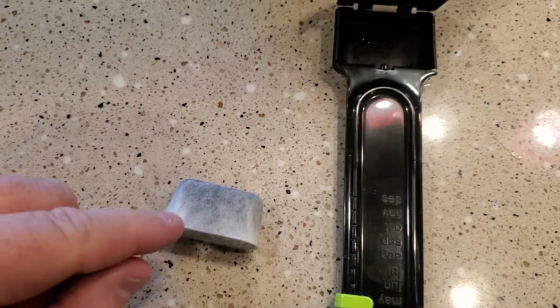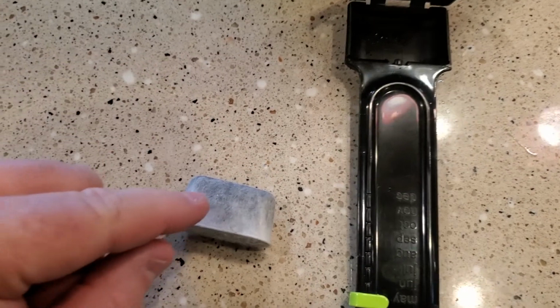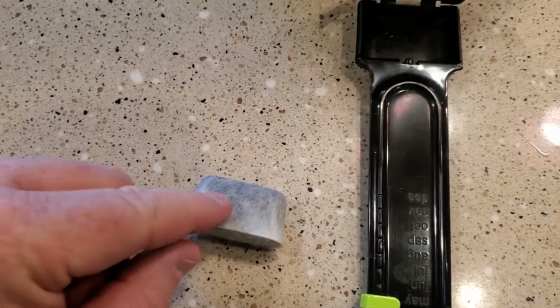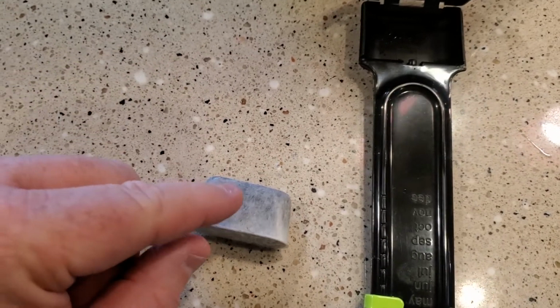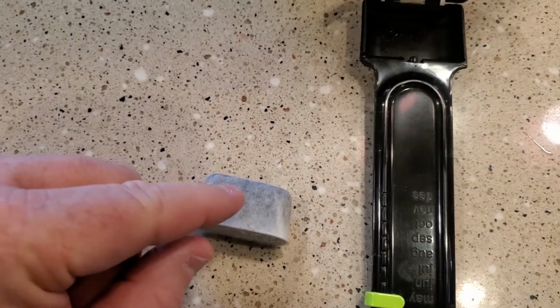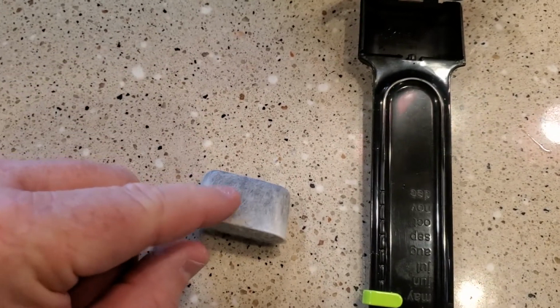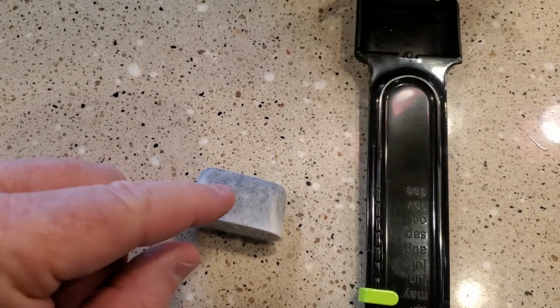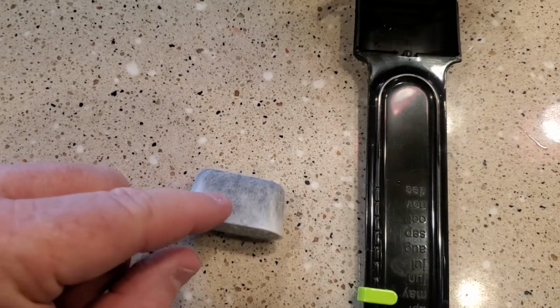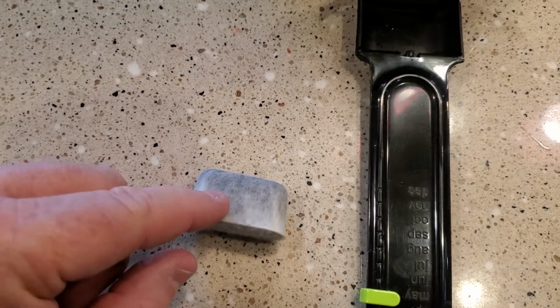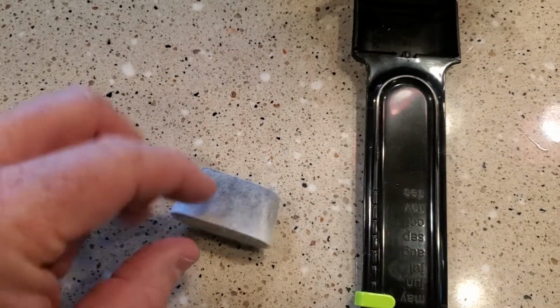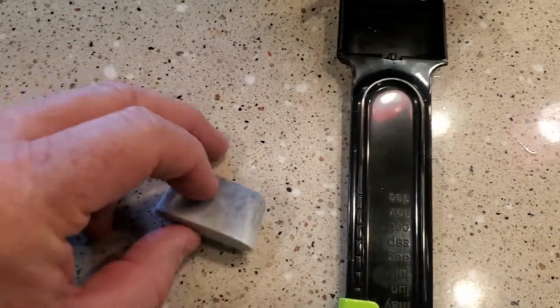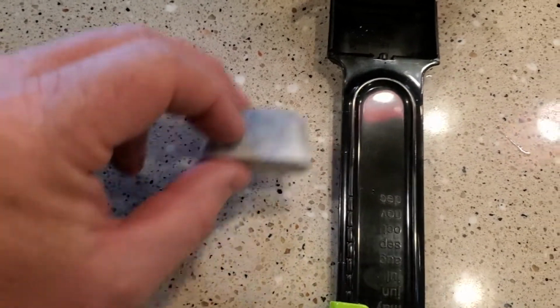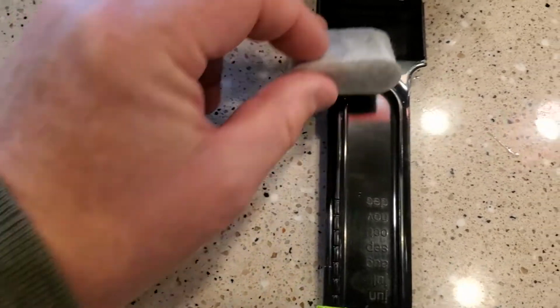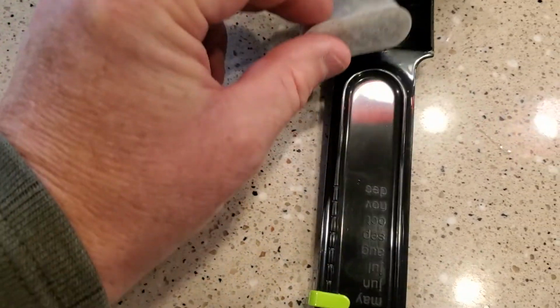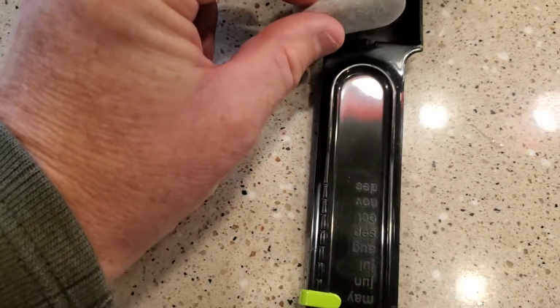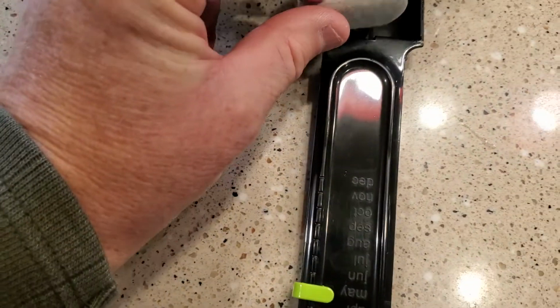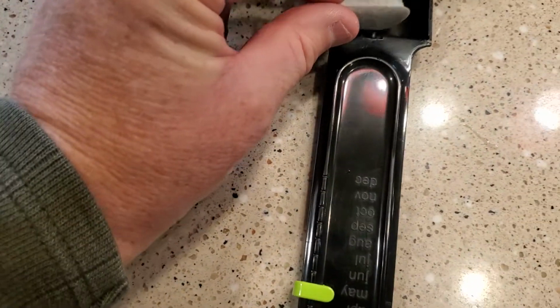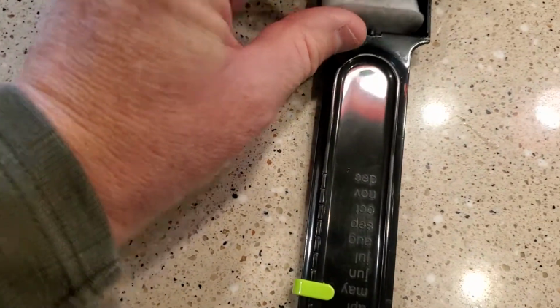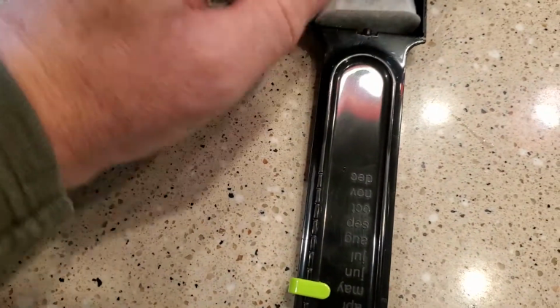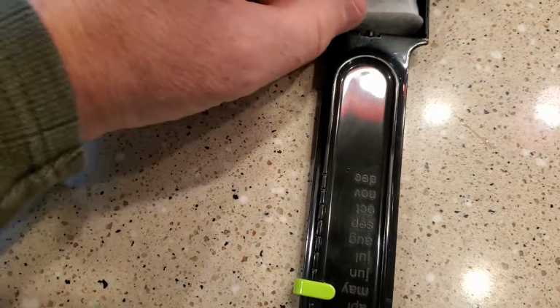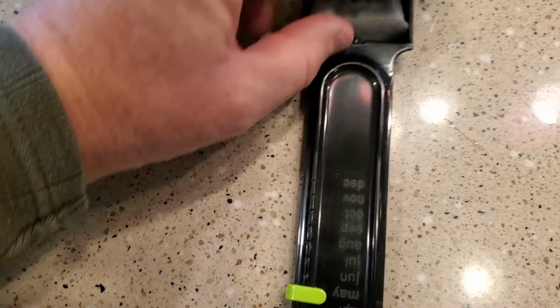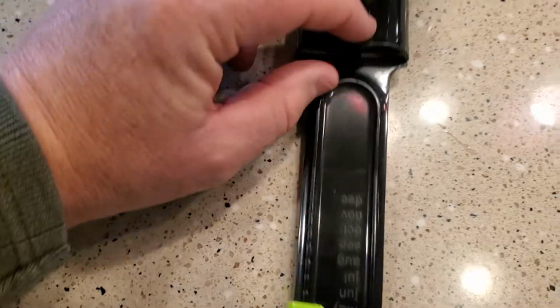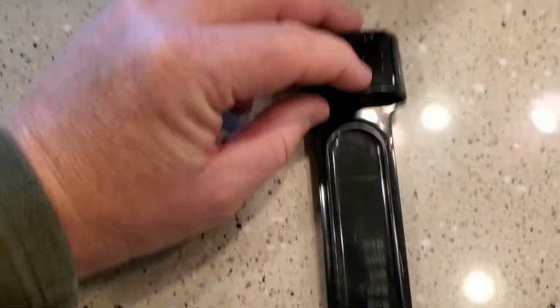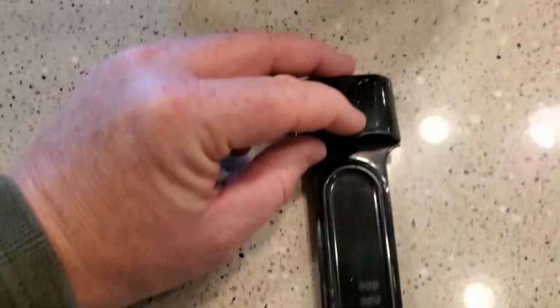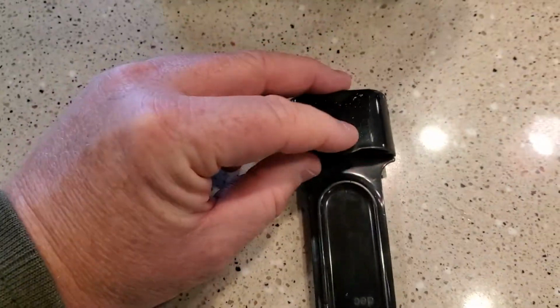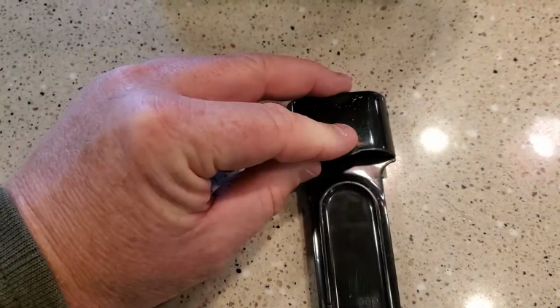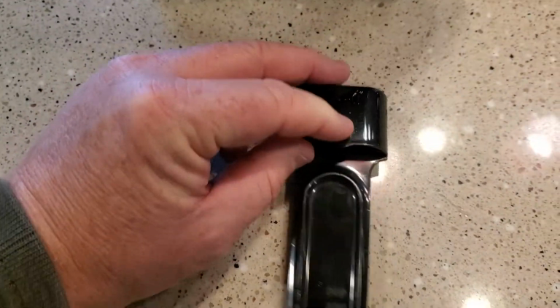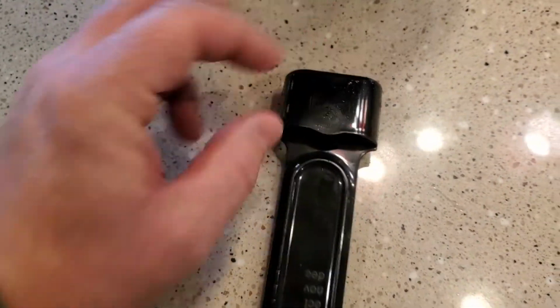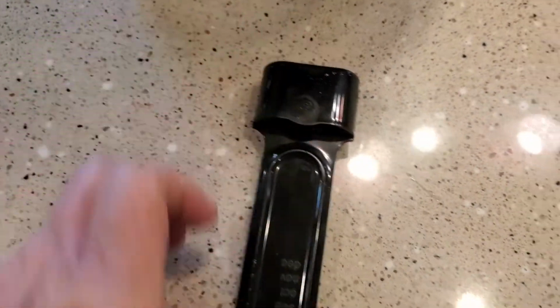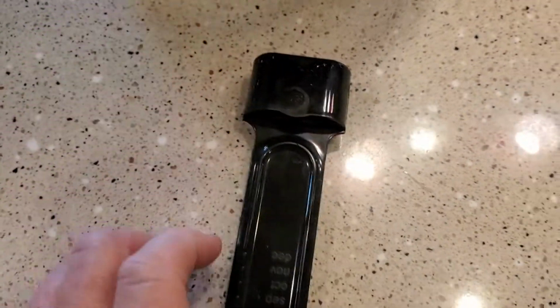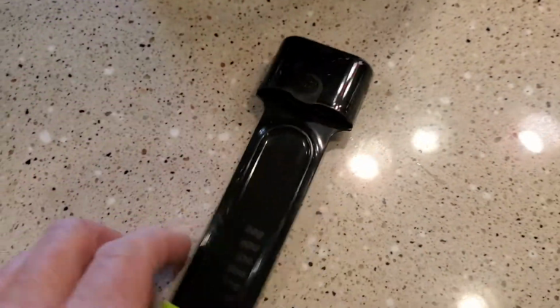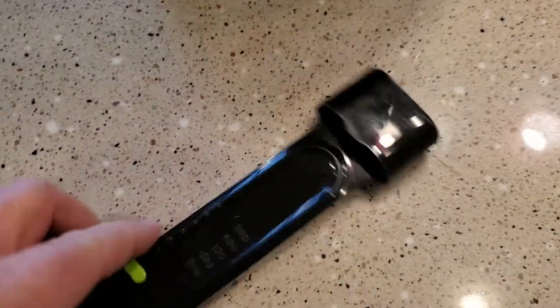Once you get your new one and you rinse it off, you simply just put it in this little holder and close the lid.